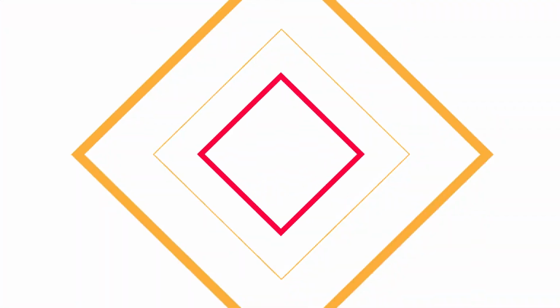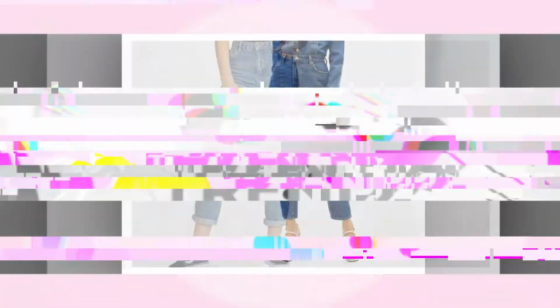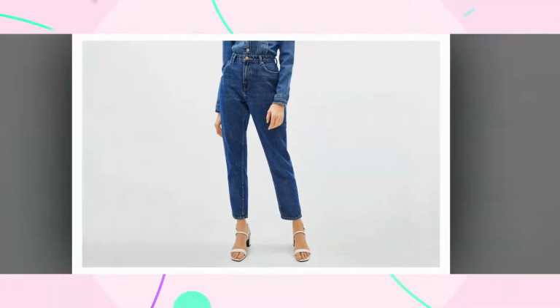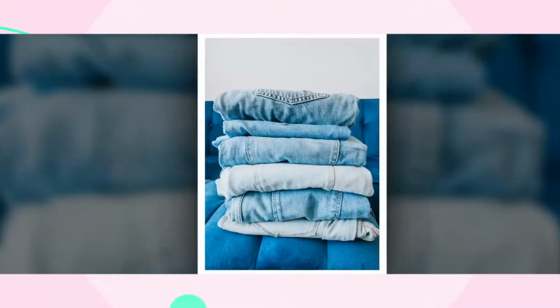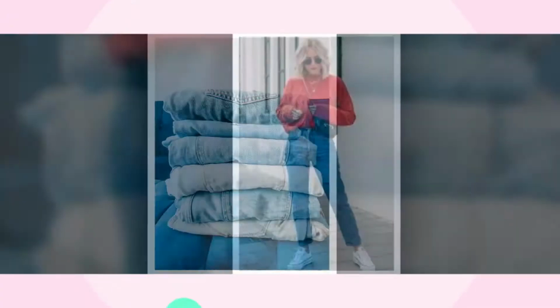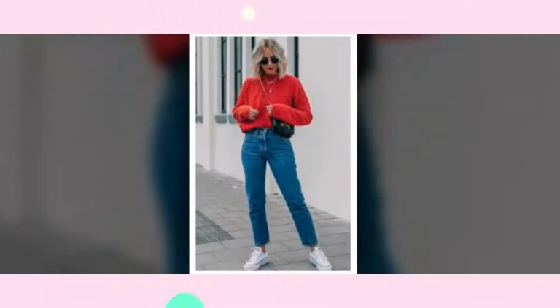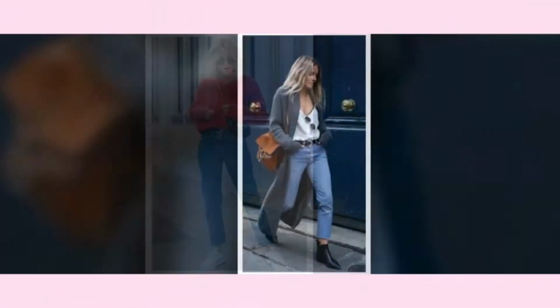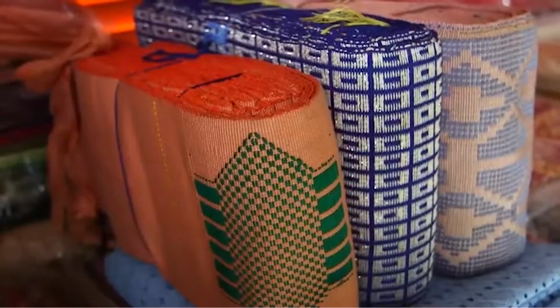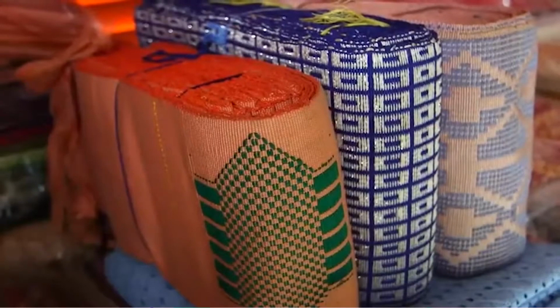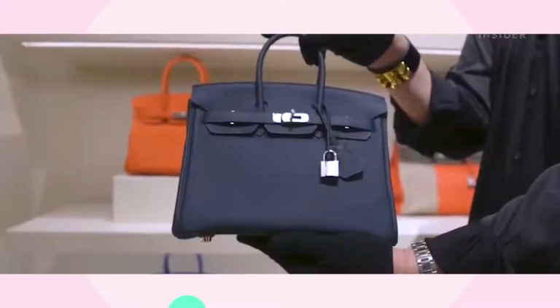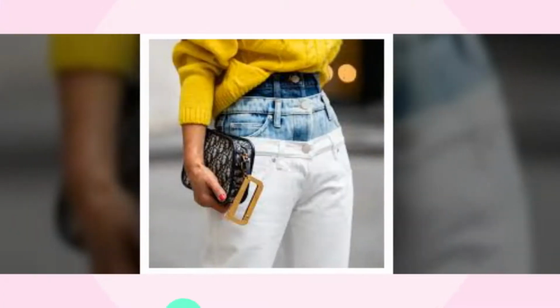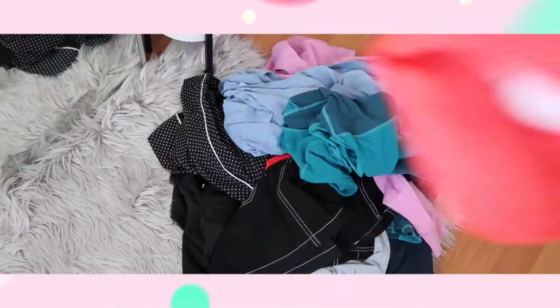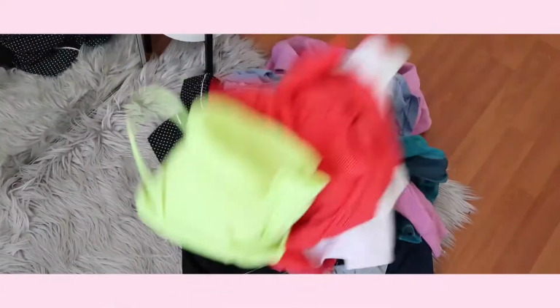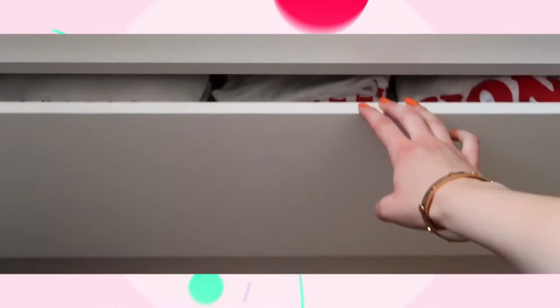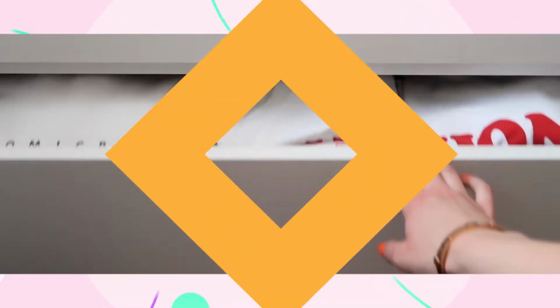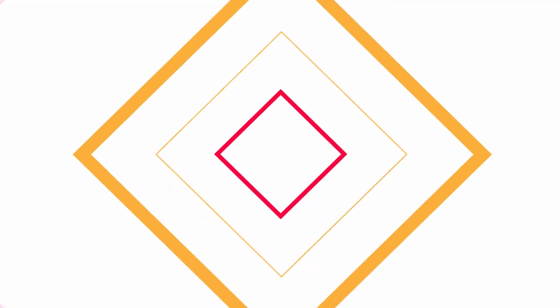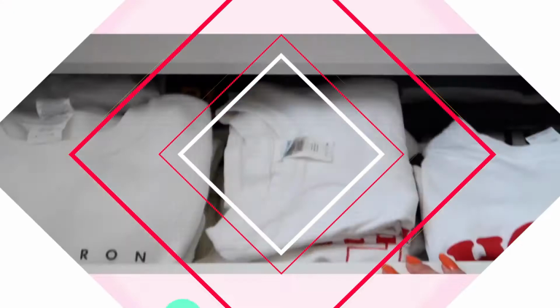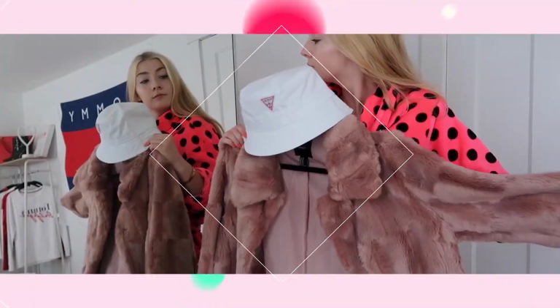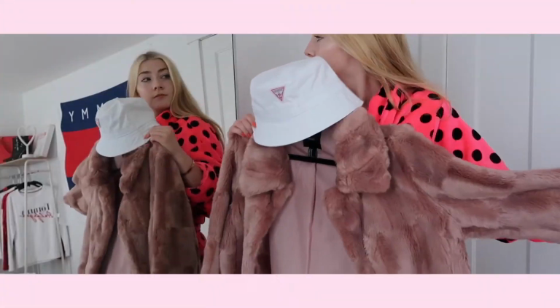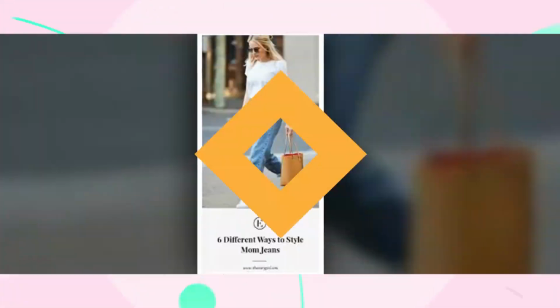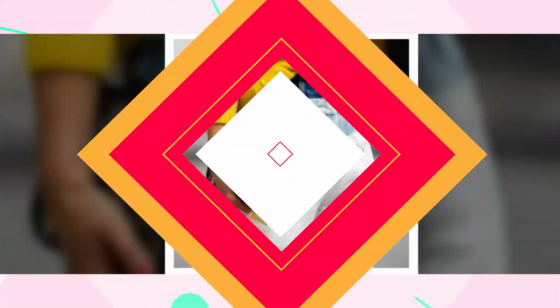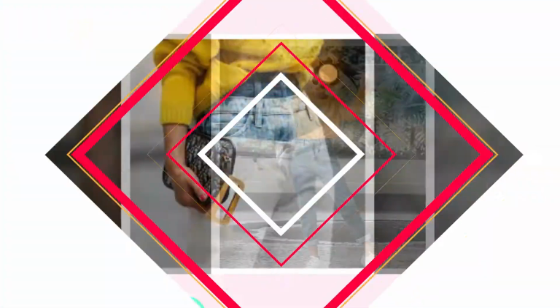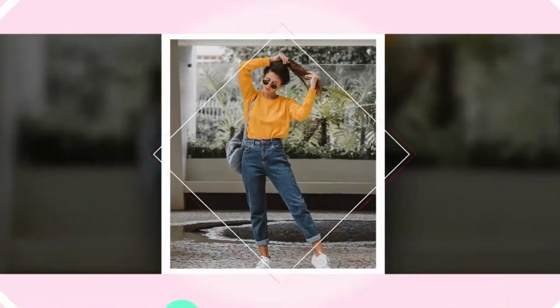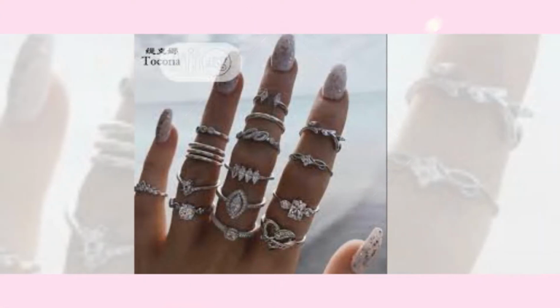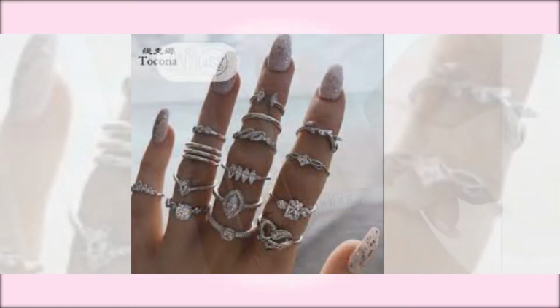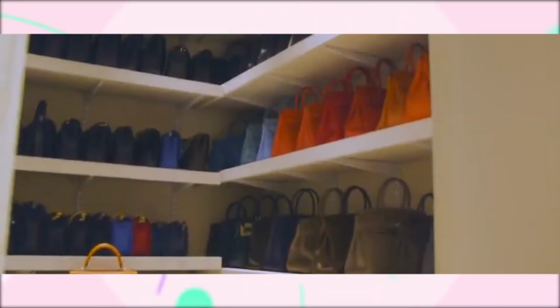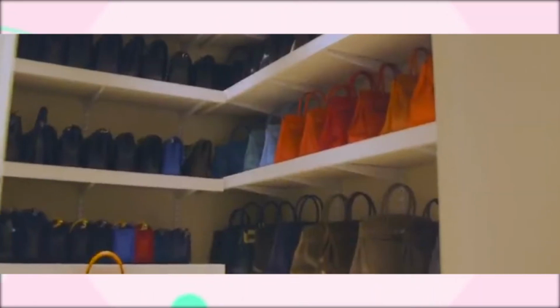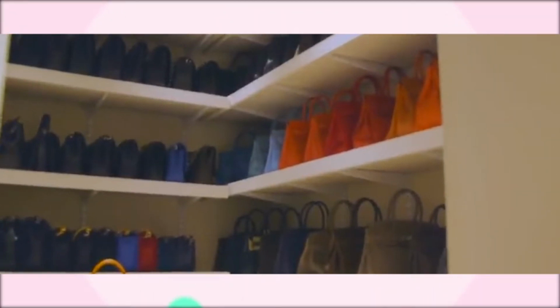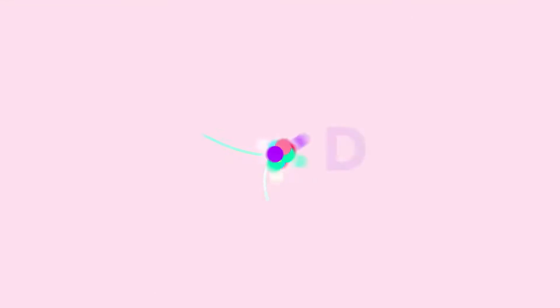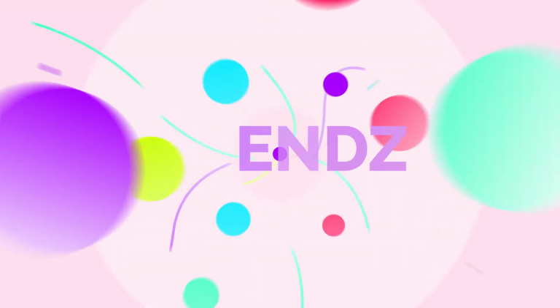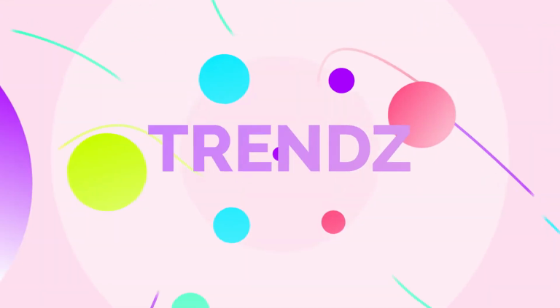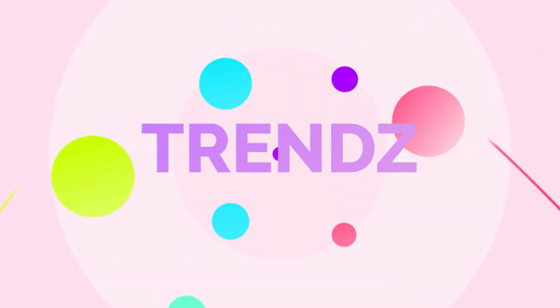What's Trending, Who's Trending and all the latest trends in fashion style, entertainment and lifestyle is brought to you on Trend.